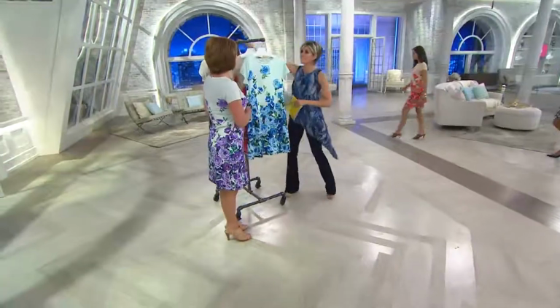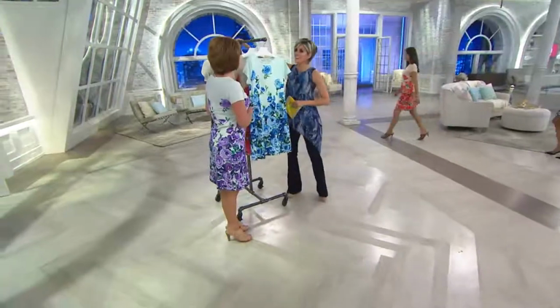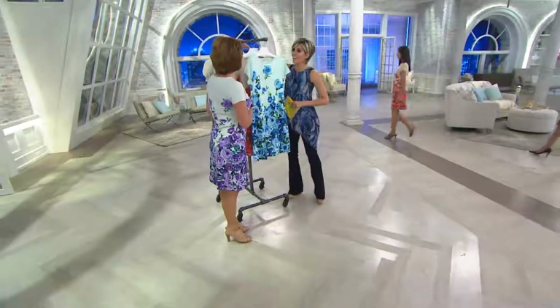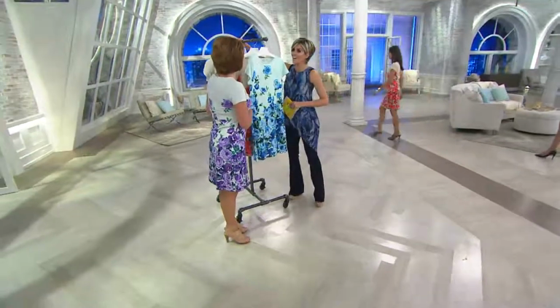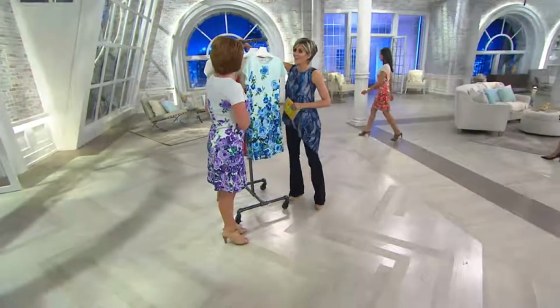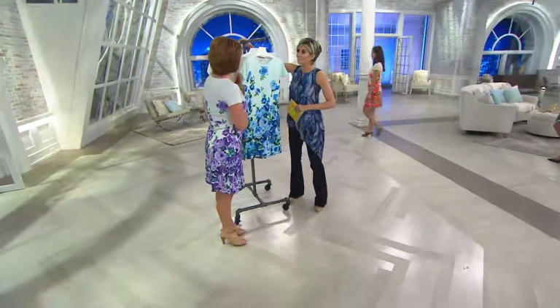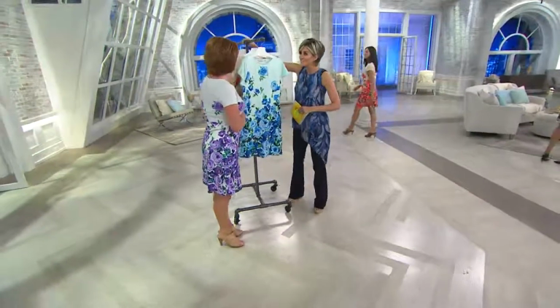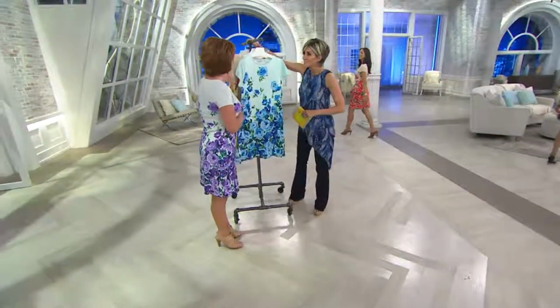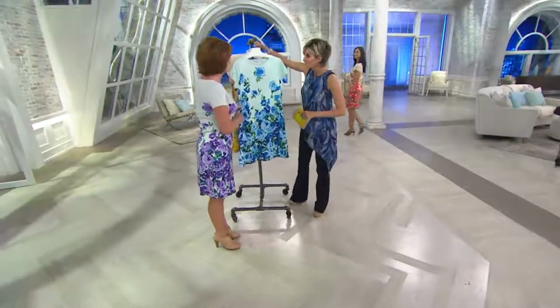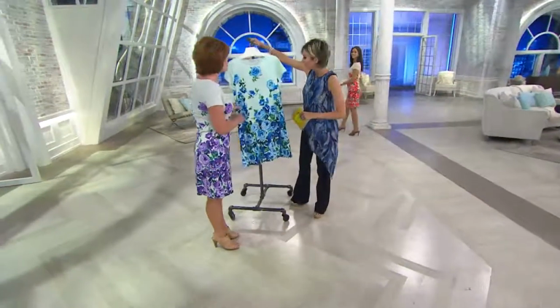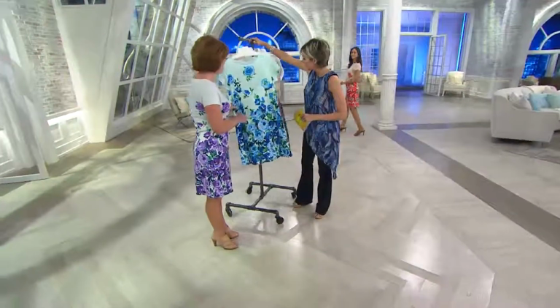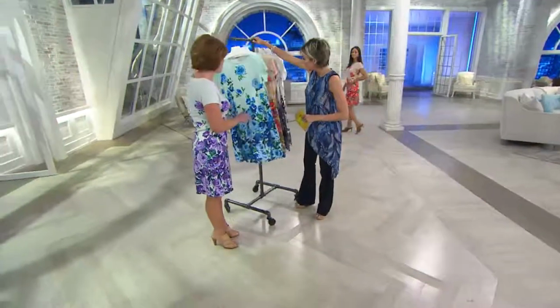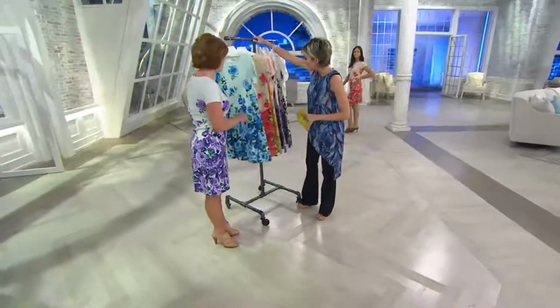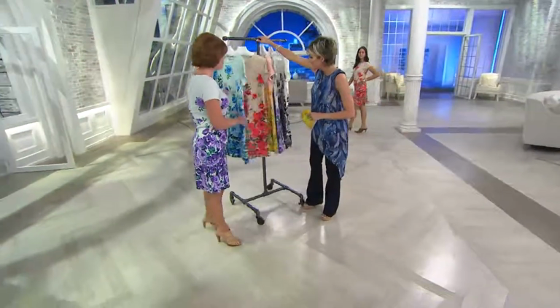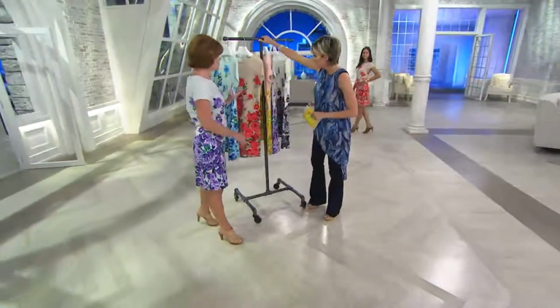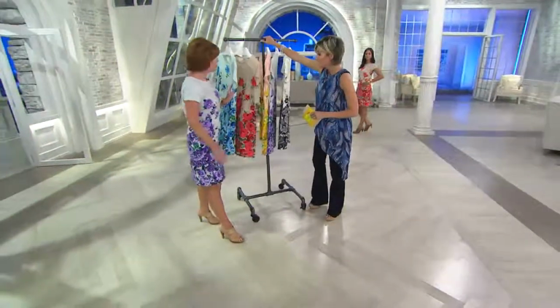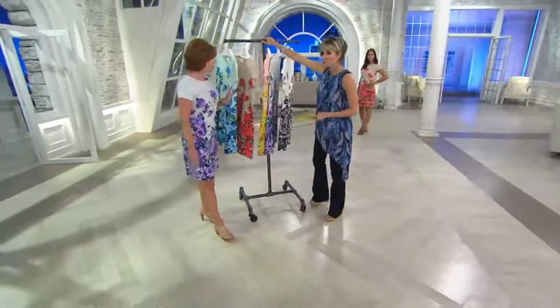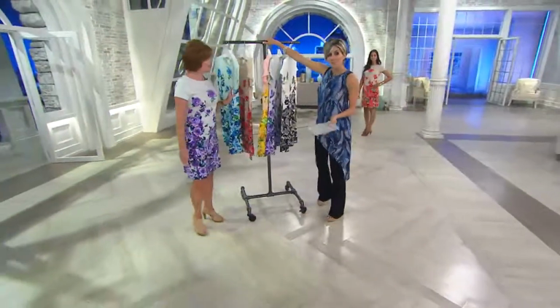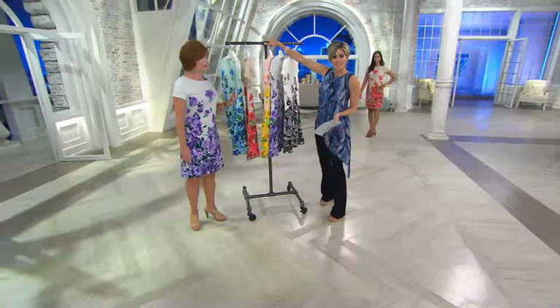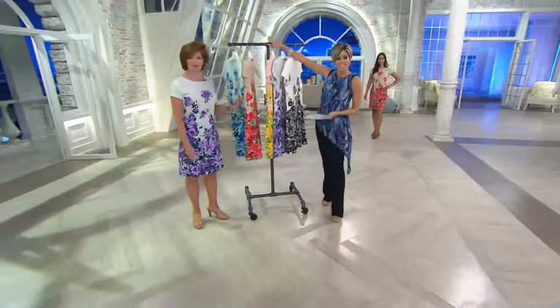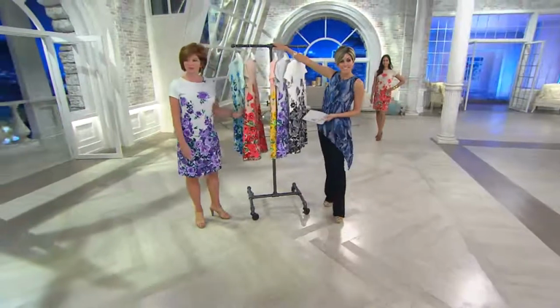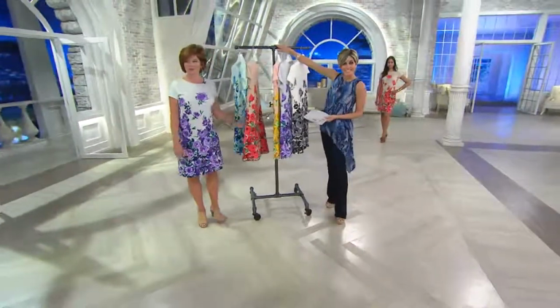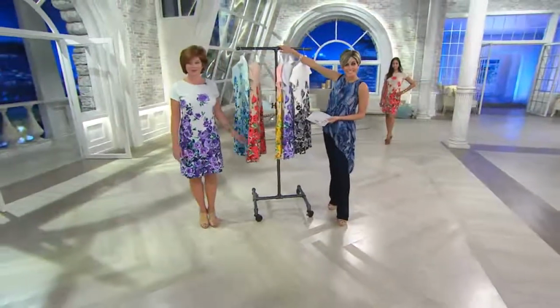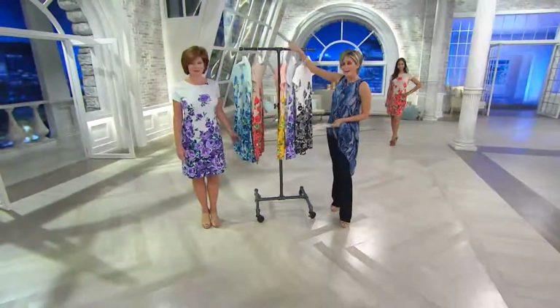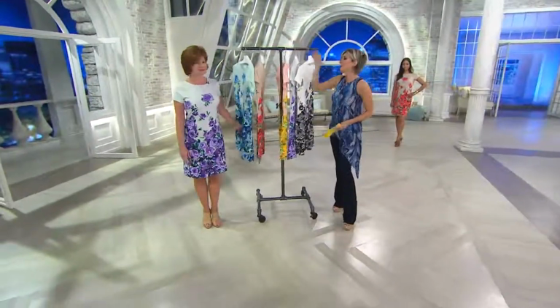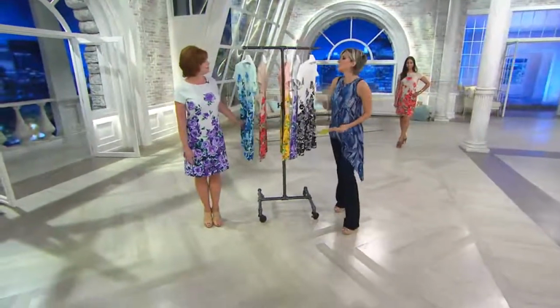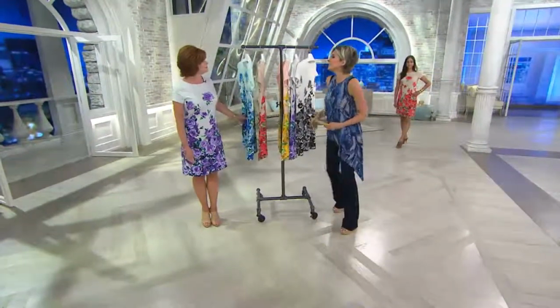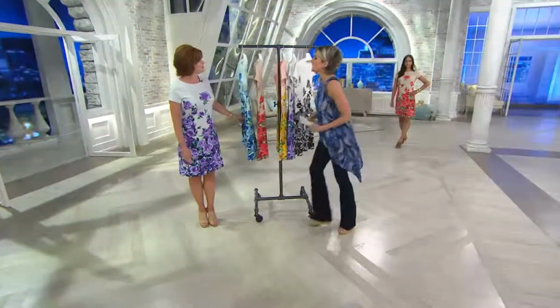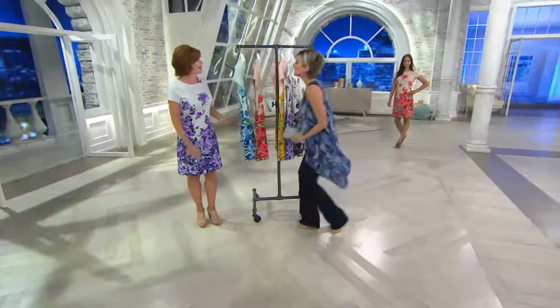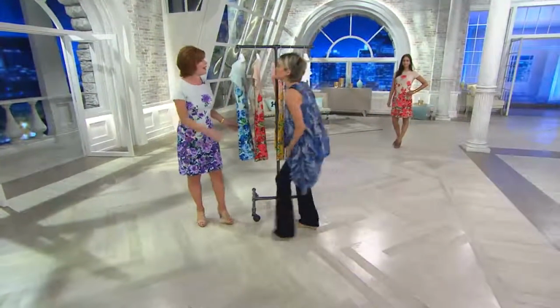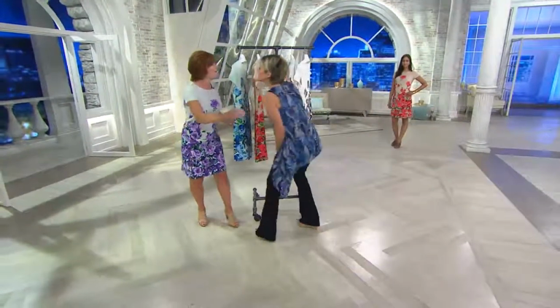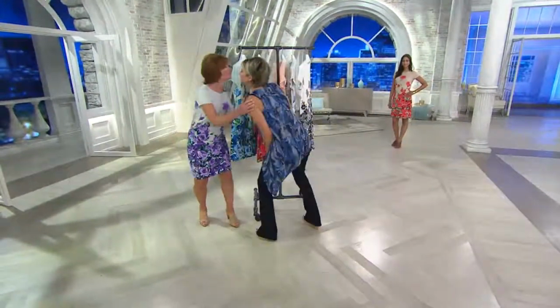It looks like a garden, doesn't it? Le jardin. Here is Miss Linda.